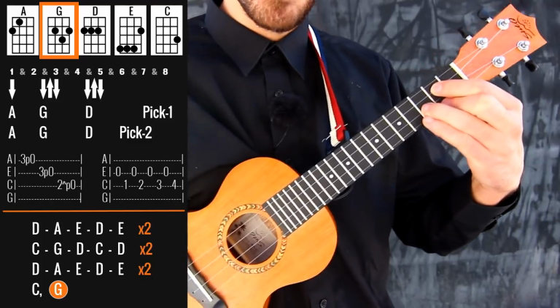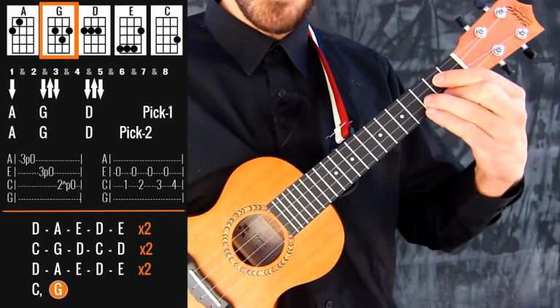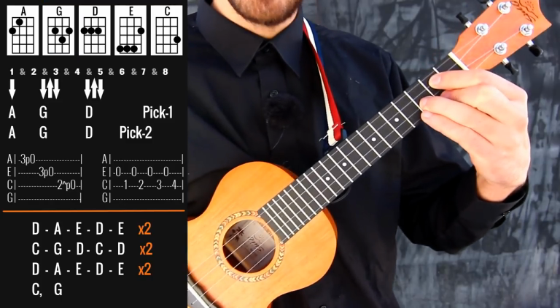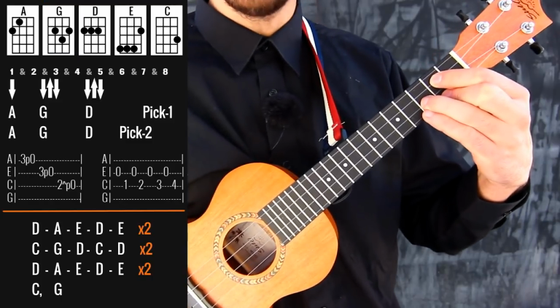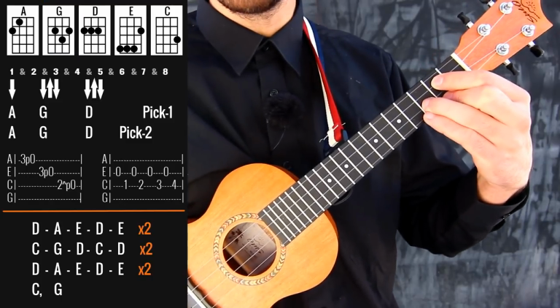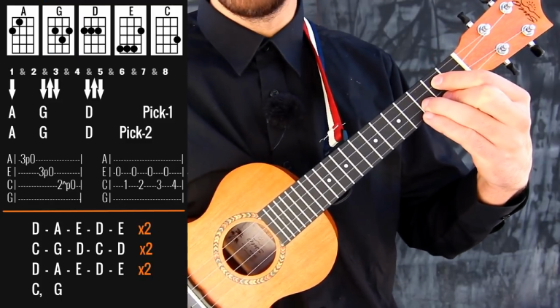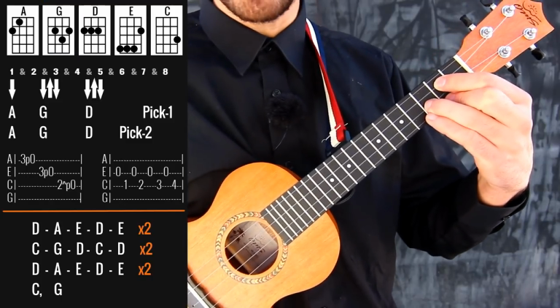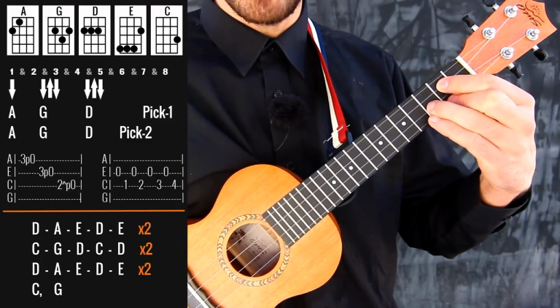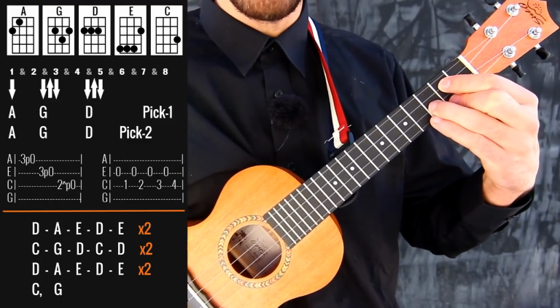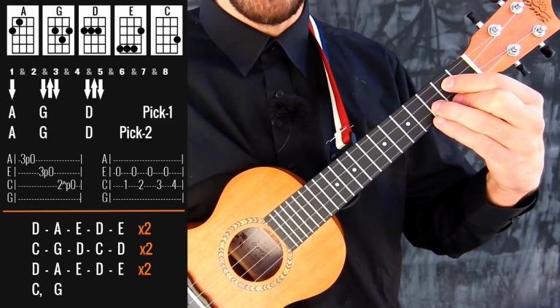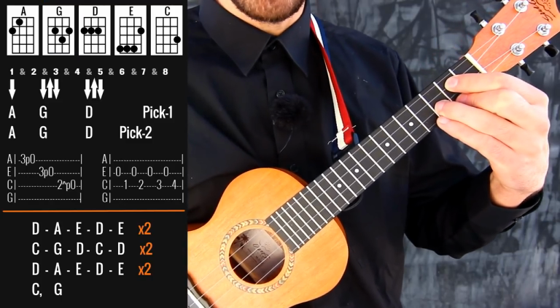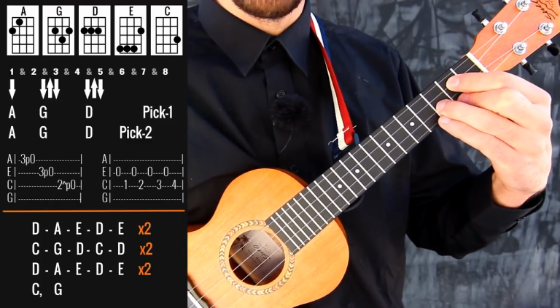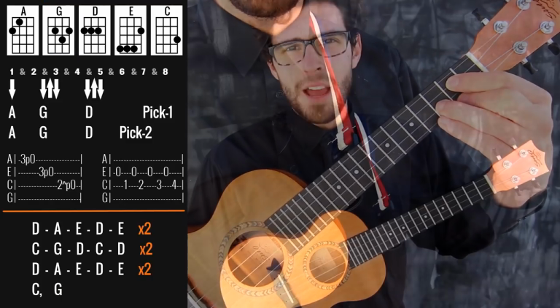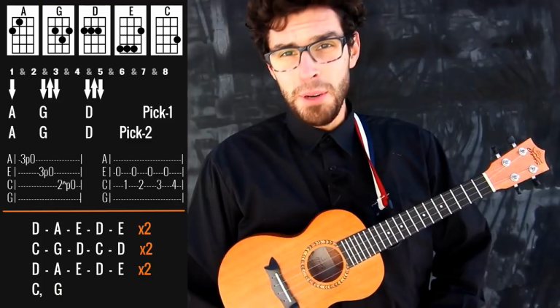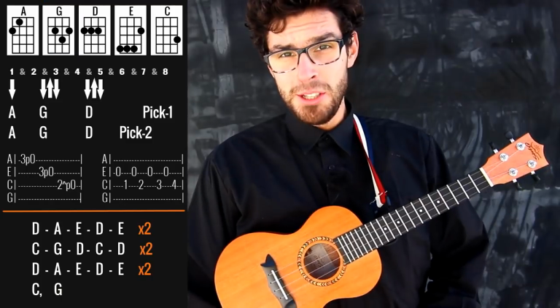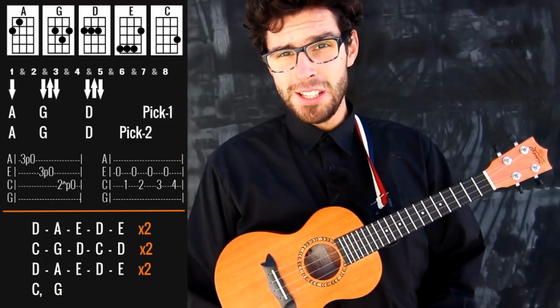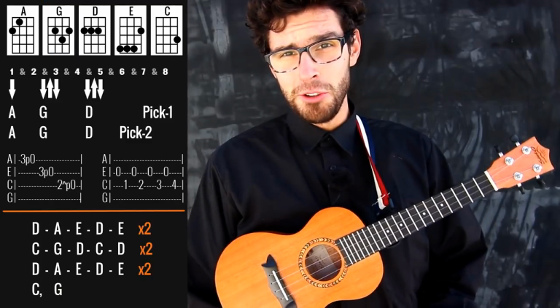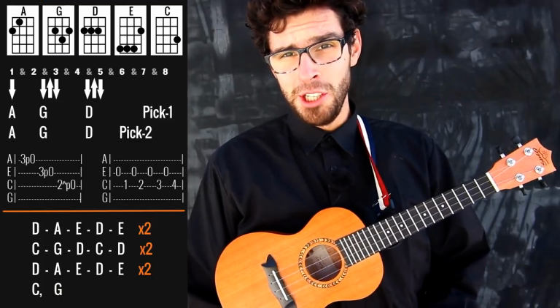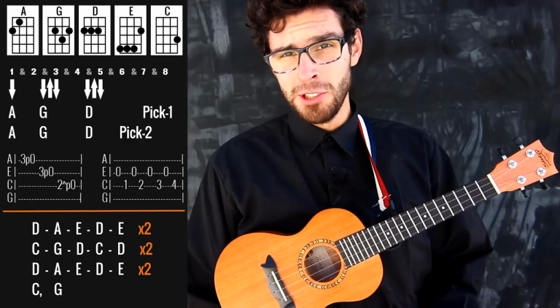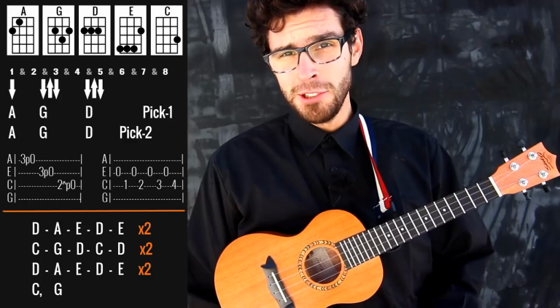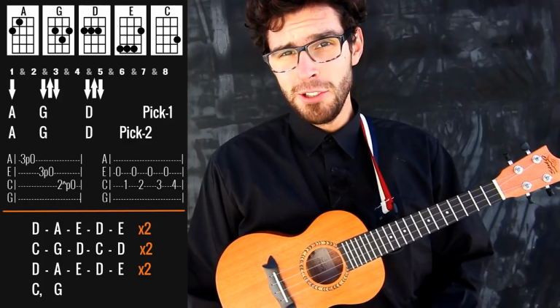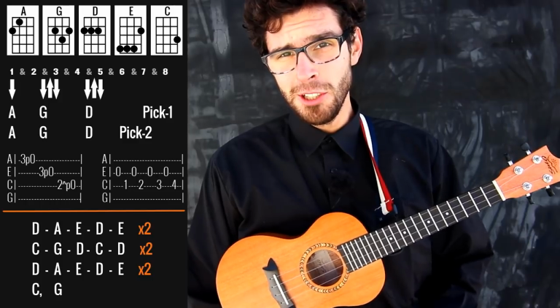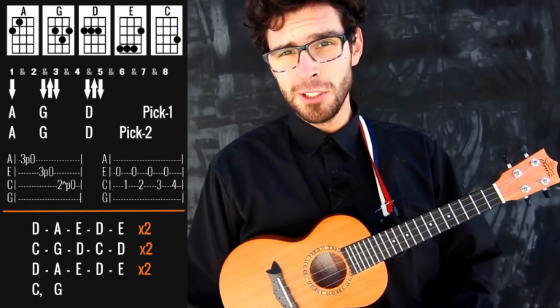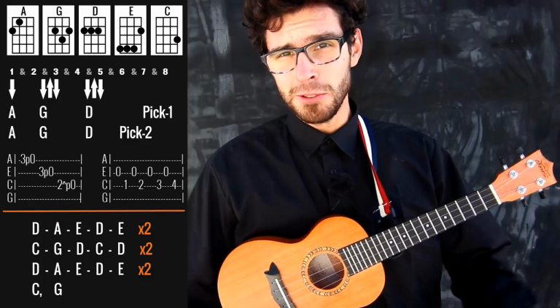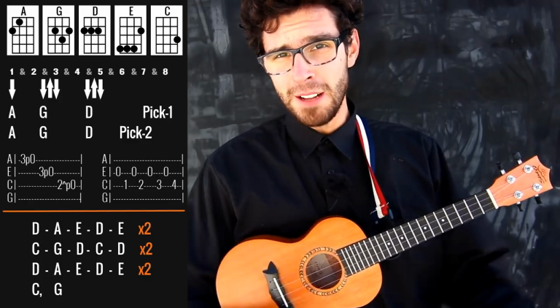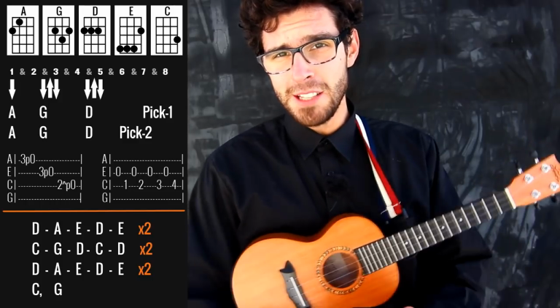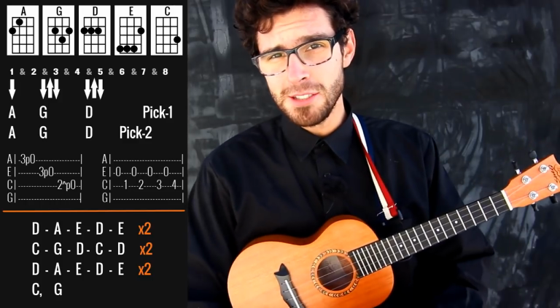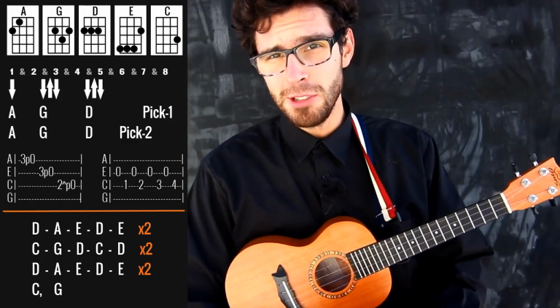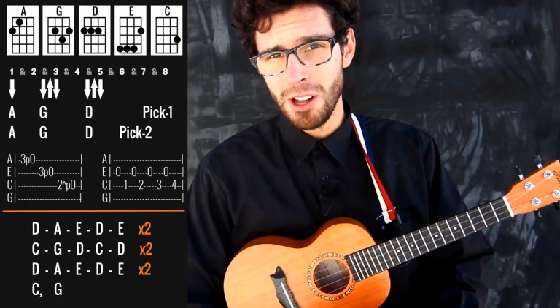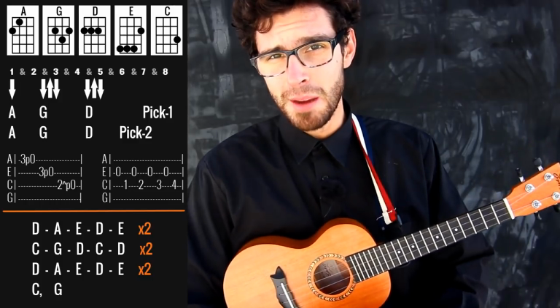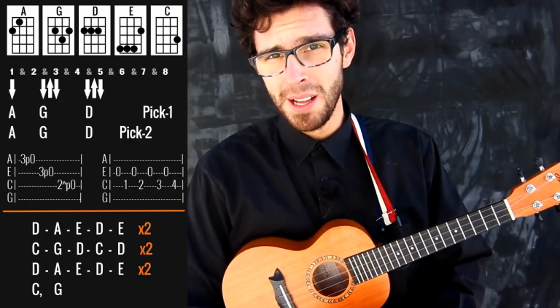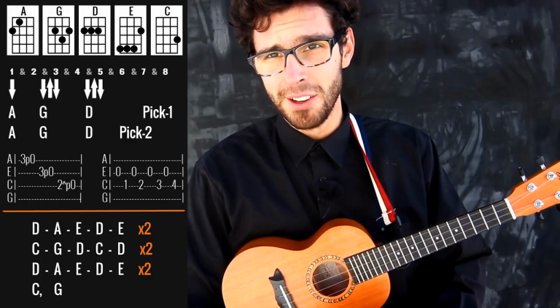And then you go back again to the verse. Pretty much that's all you need to know to do the song. So now let's do the slow play-along.